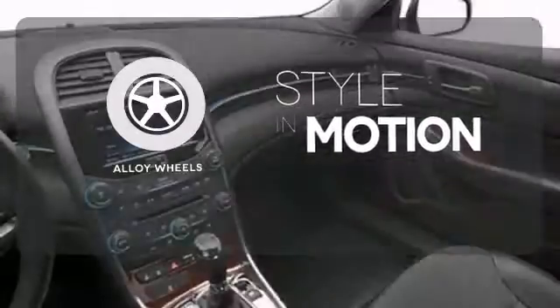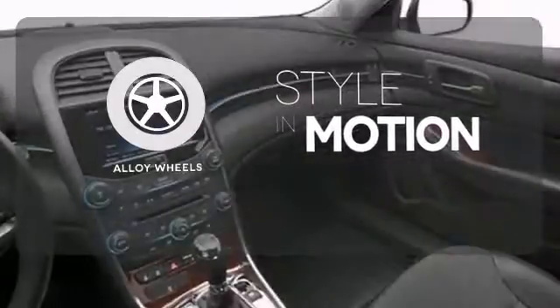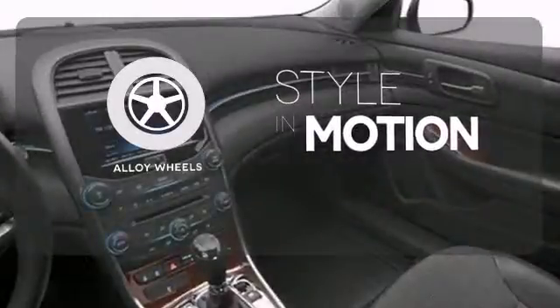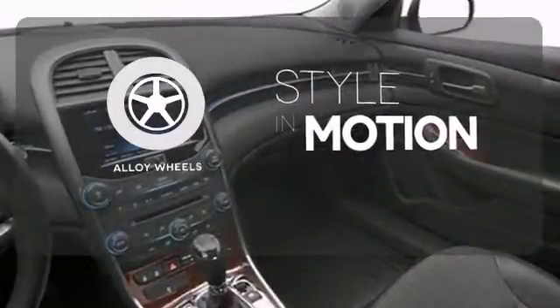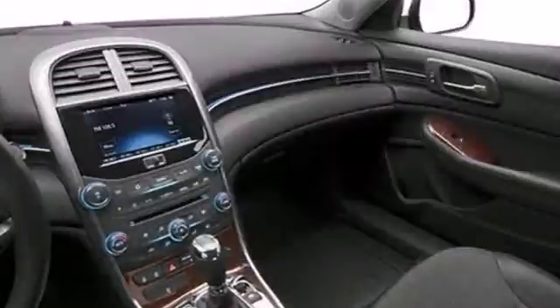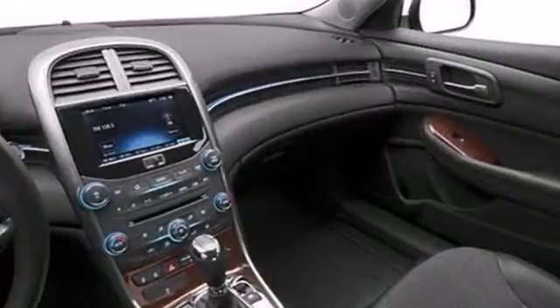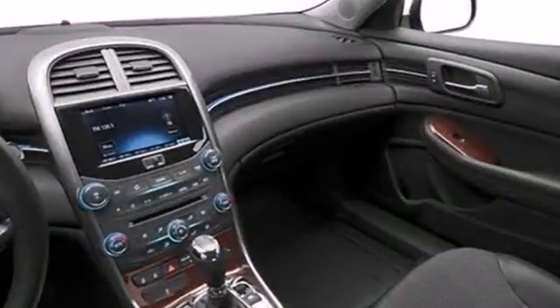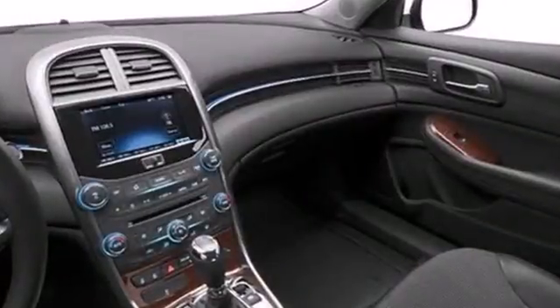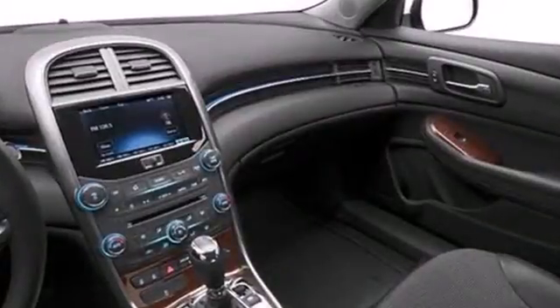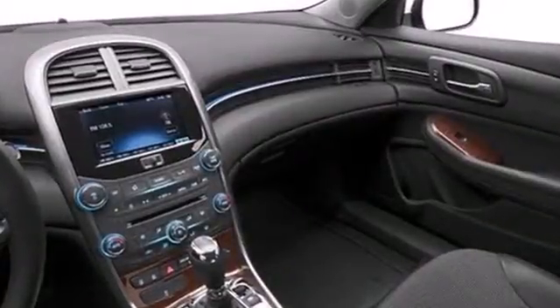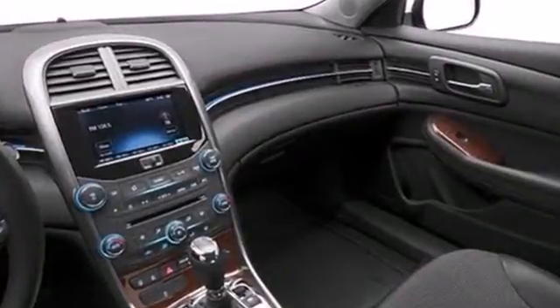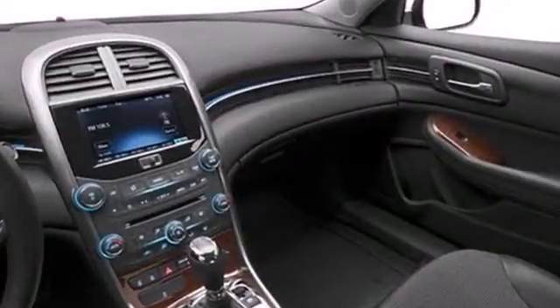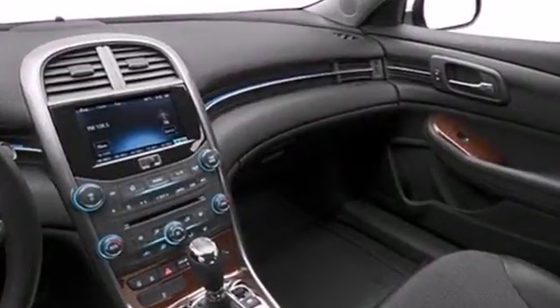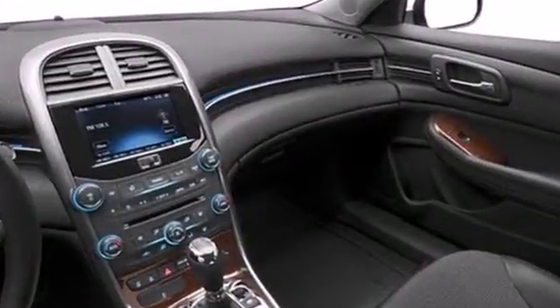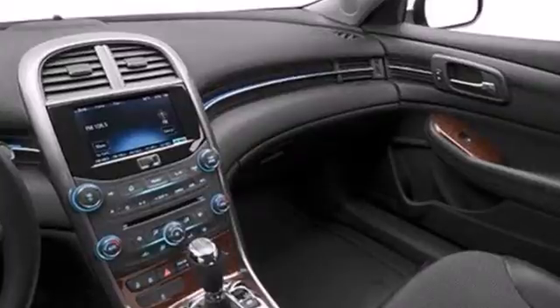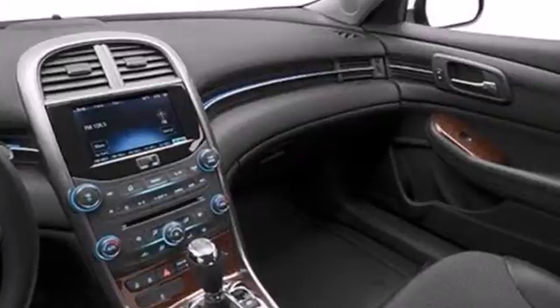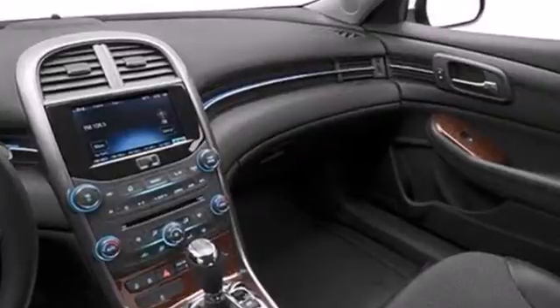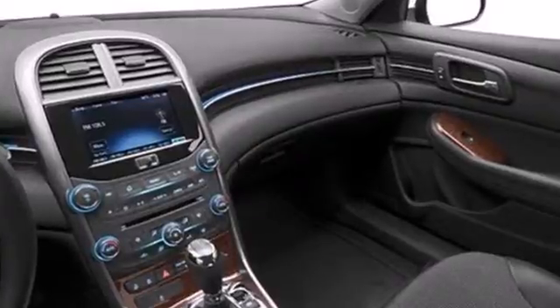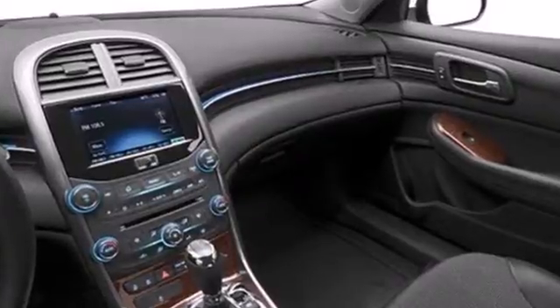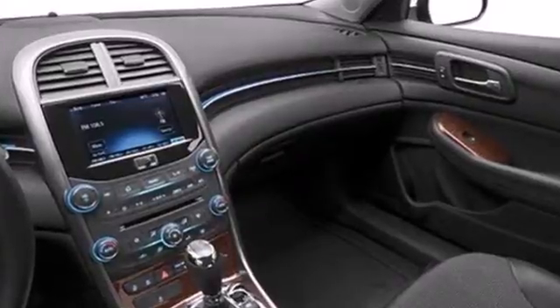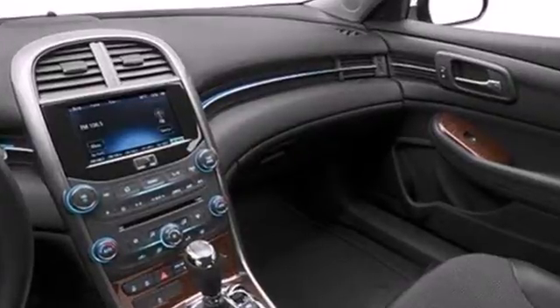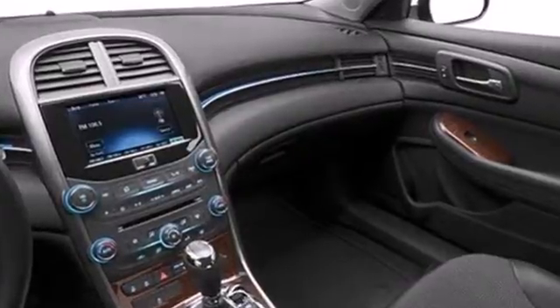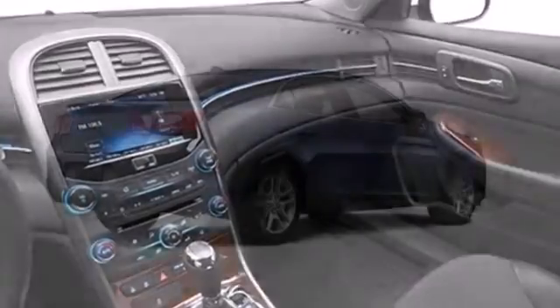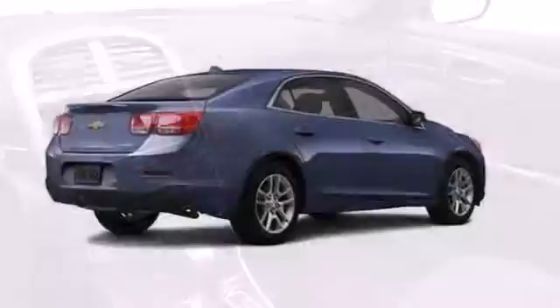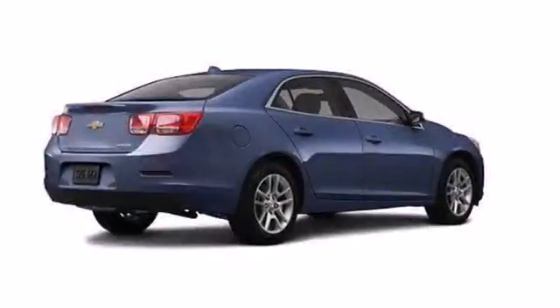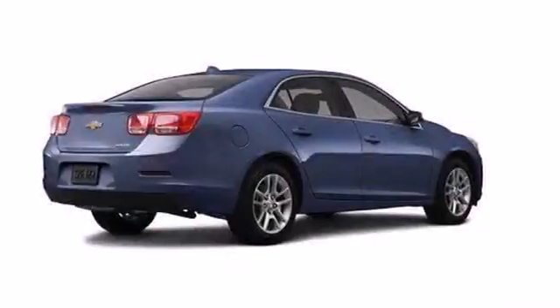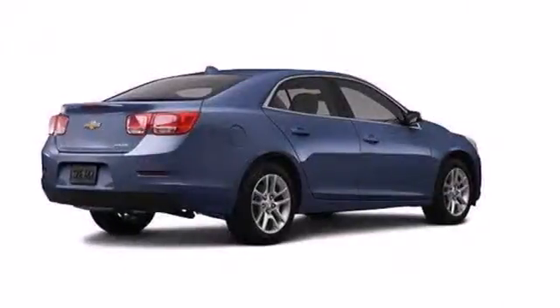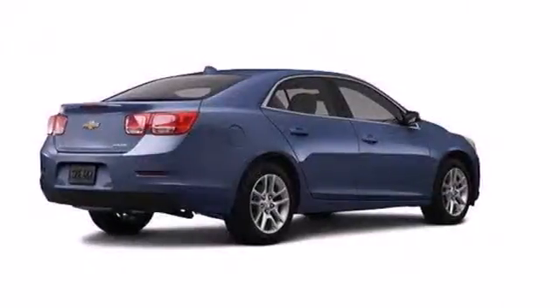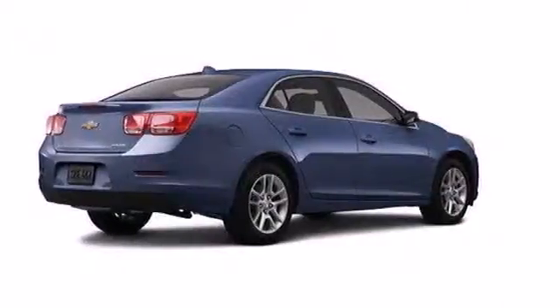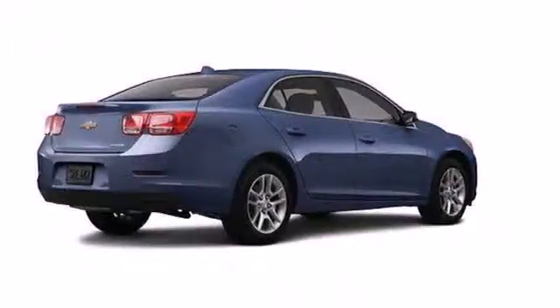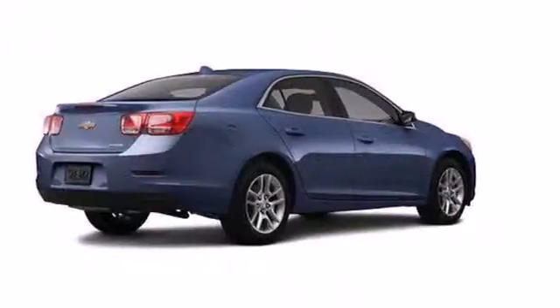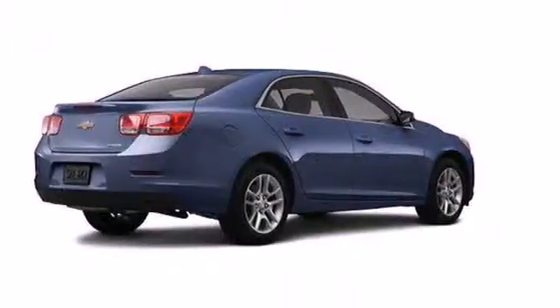This car truly lives up to its promise as a reliable and comfortable sedan. Come see it today.